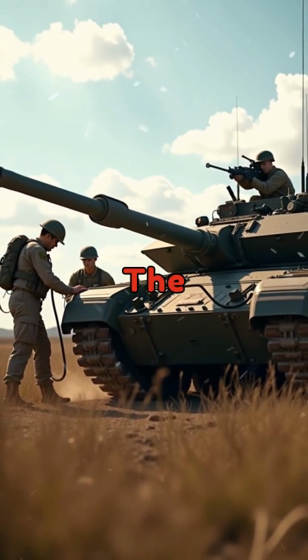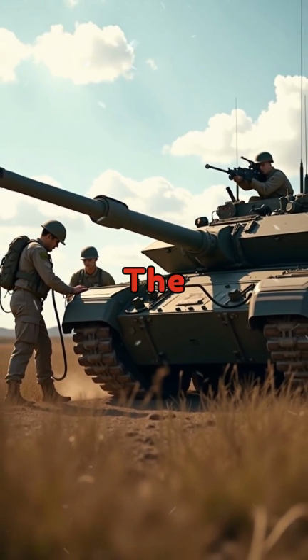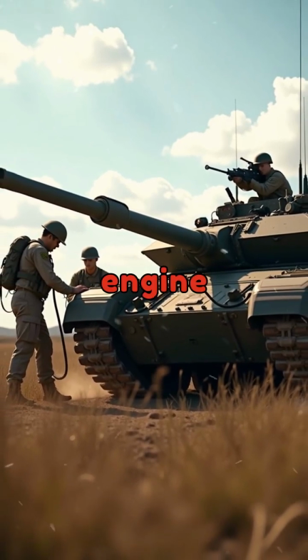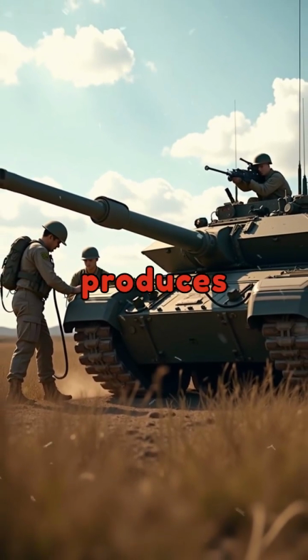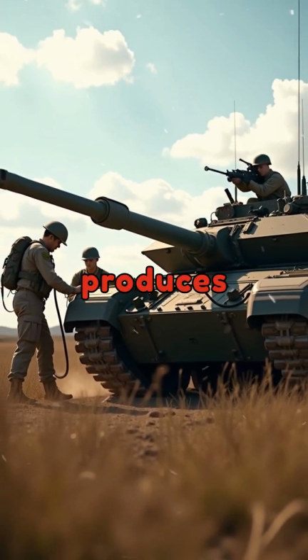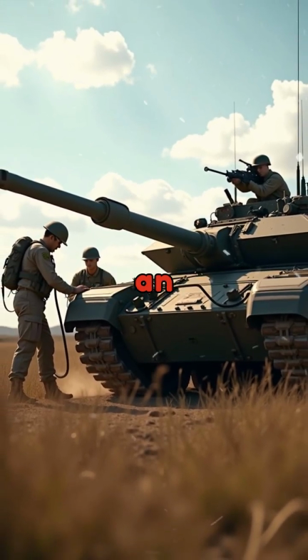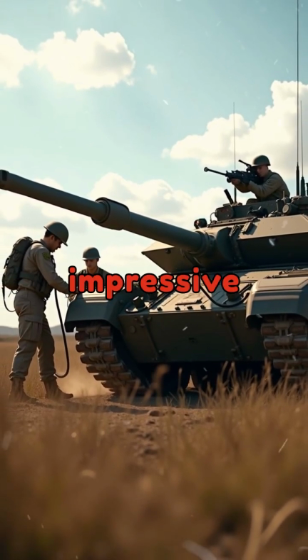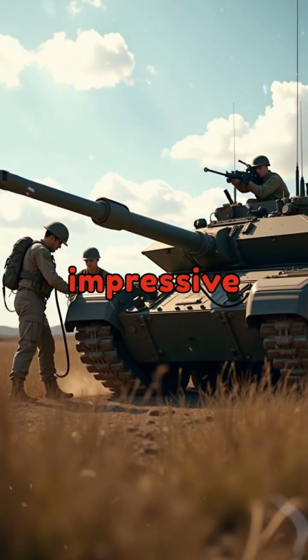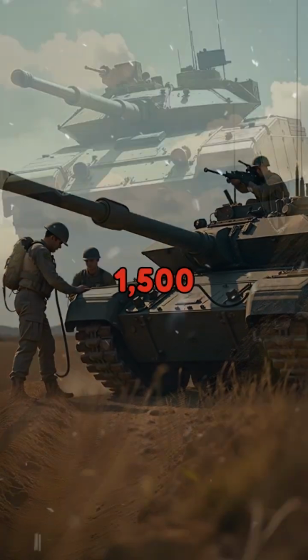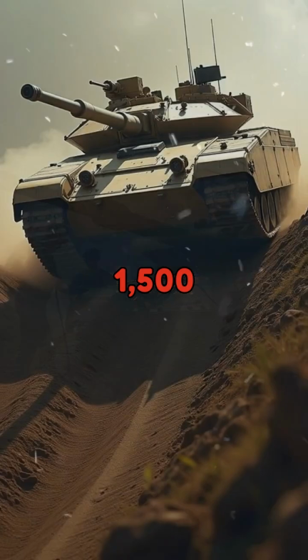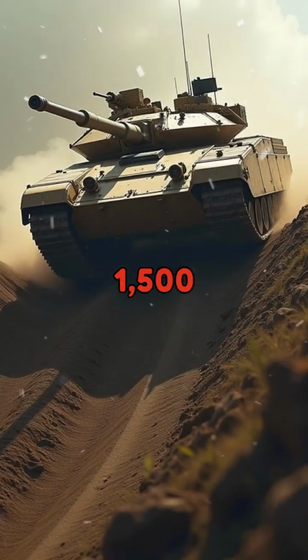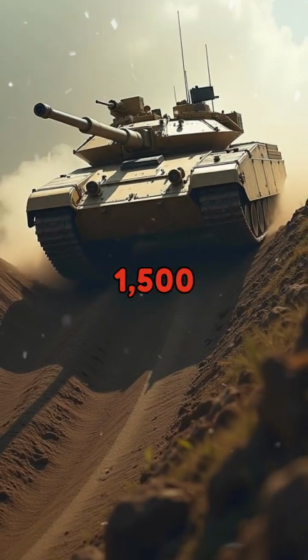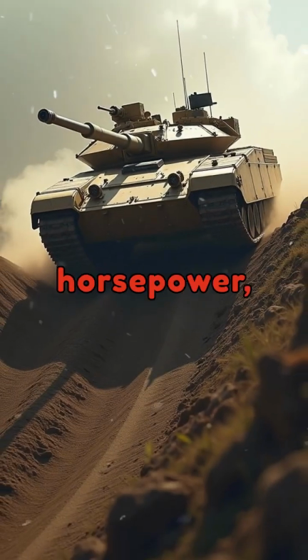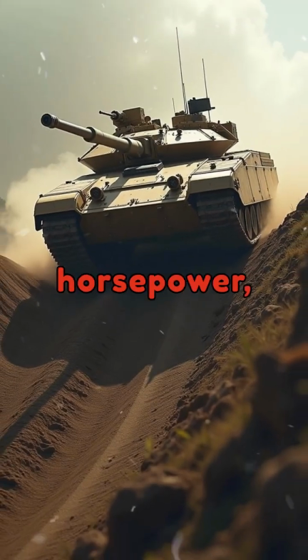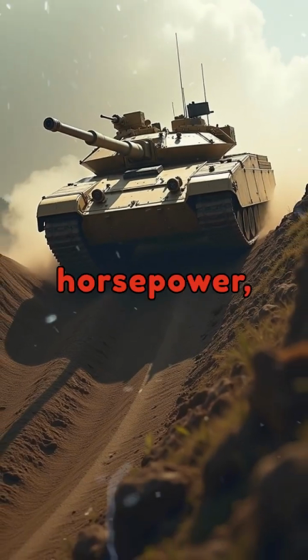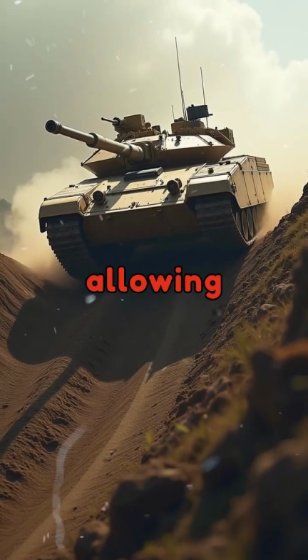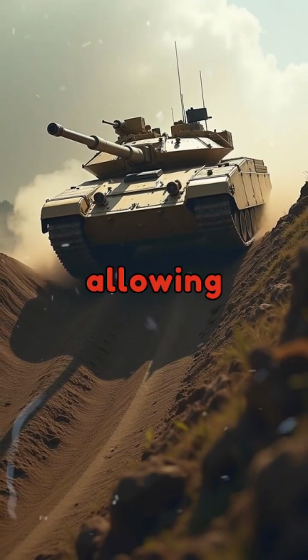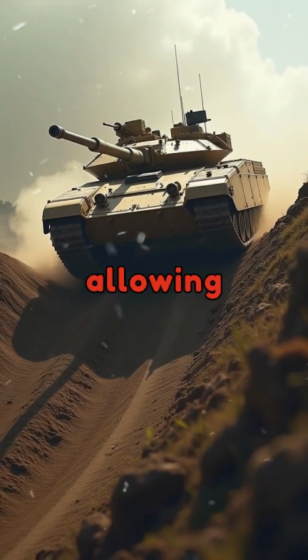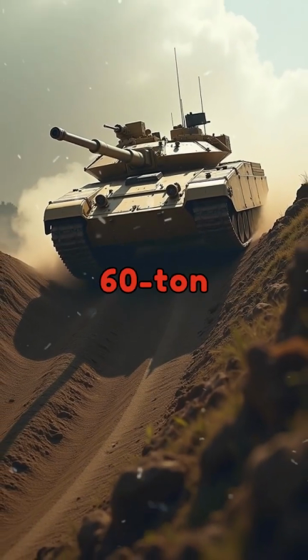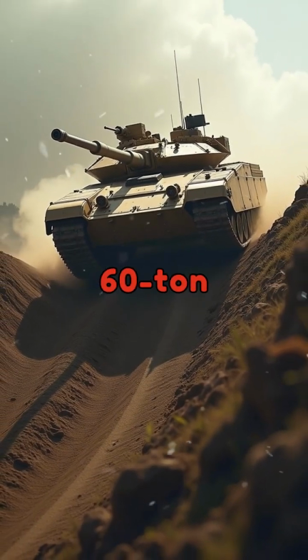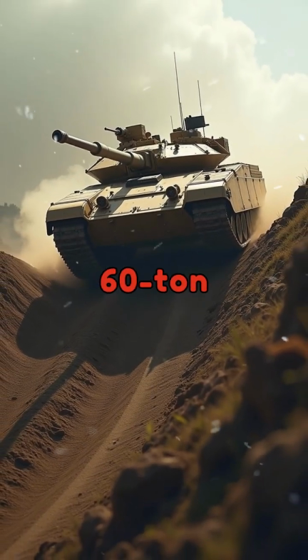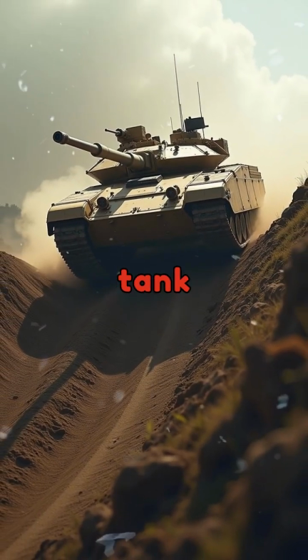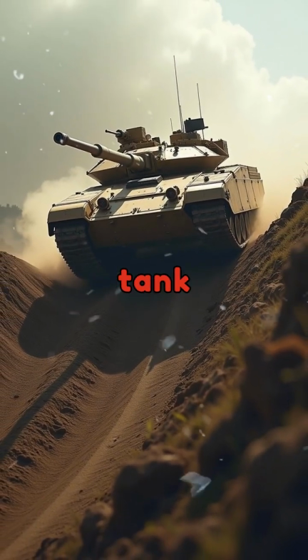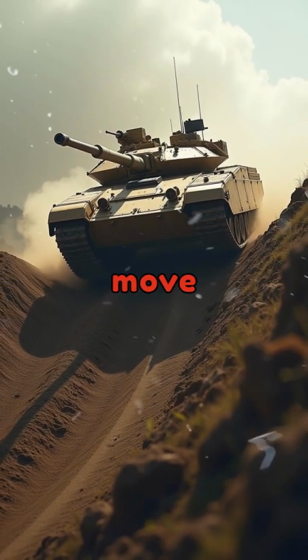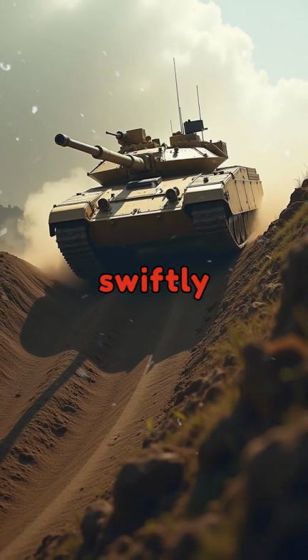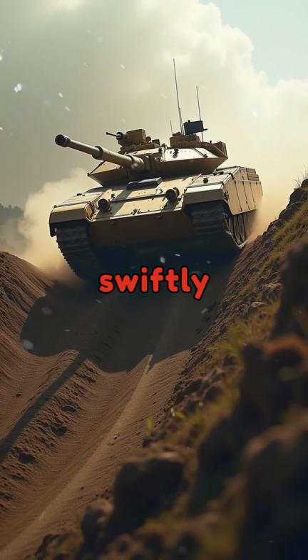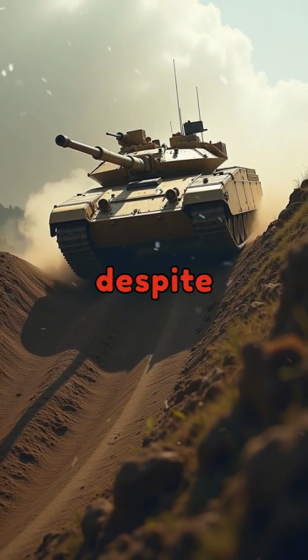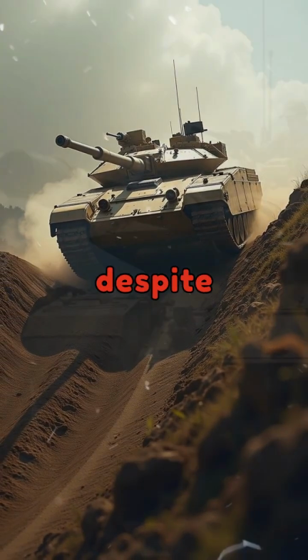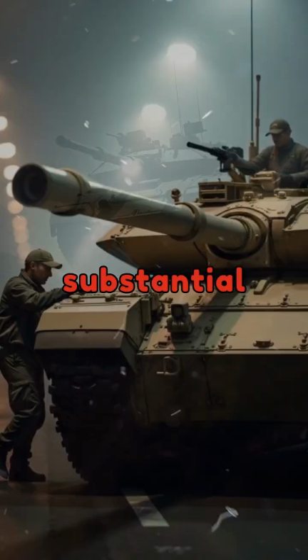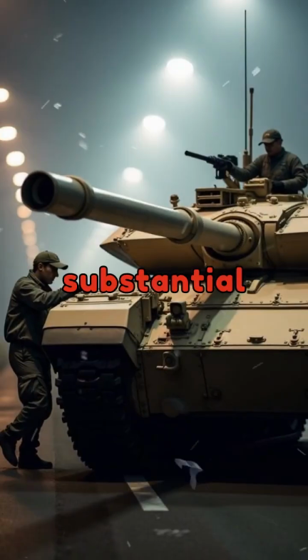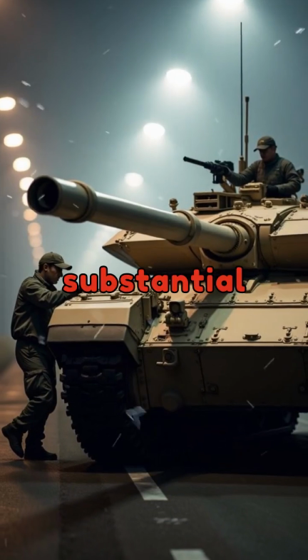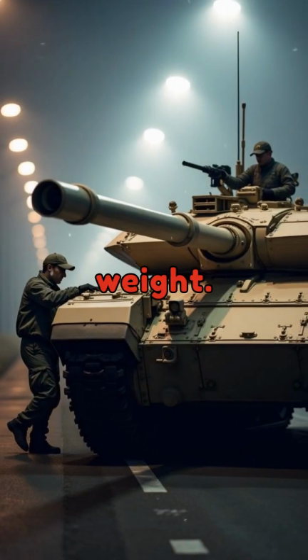The engine produces an impressive 1,500 horsepower, allowing the 60-ton tank to move swiftly despite its substantial weight.